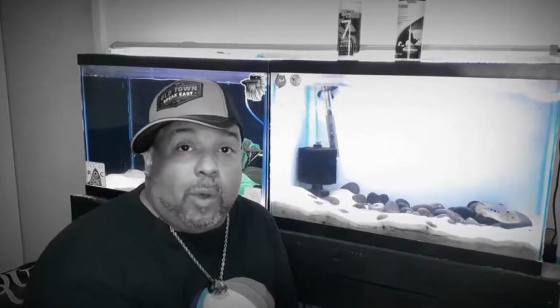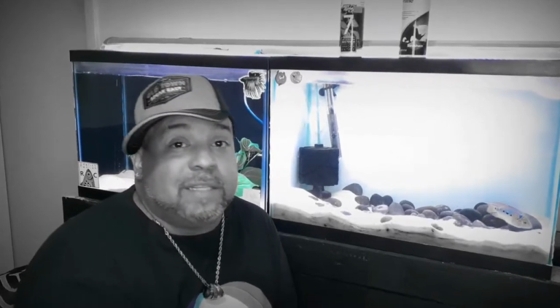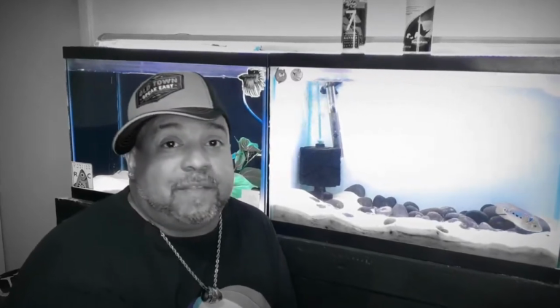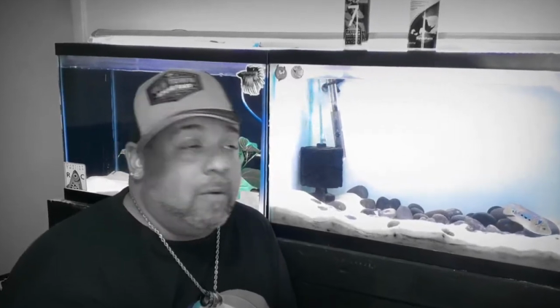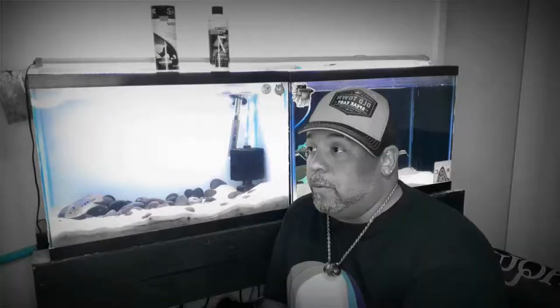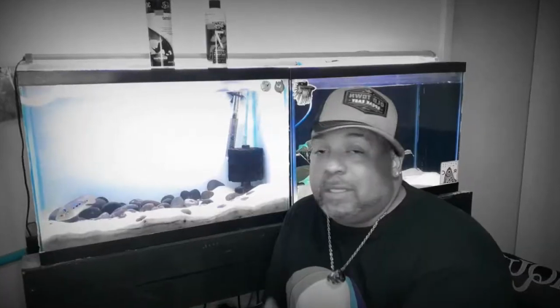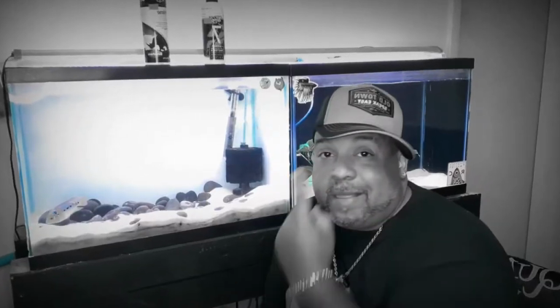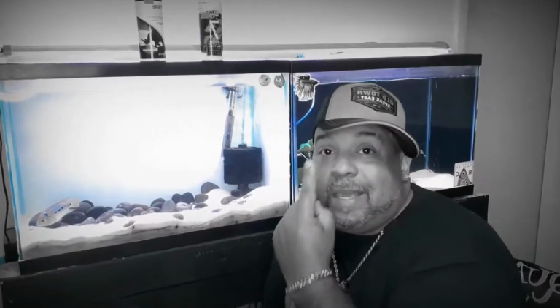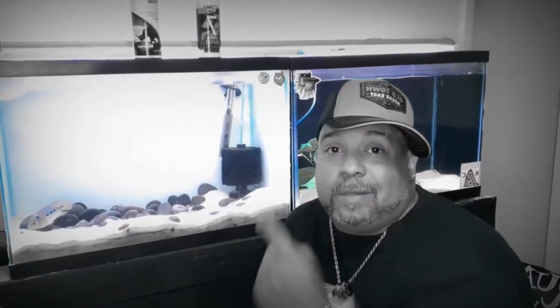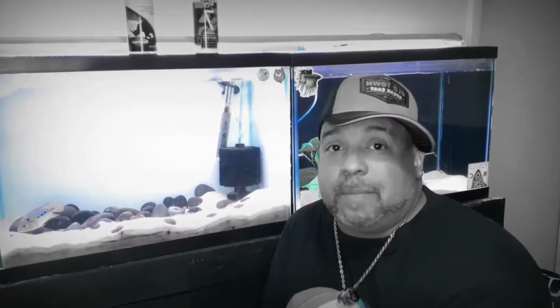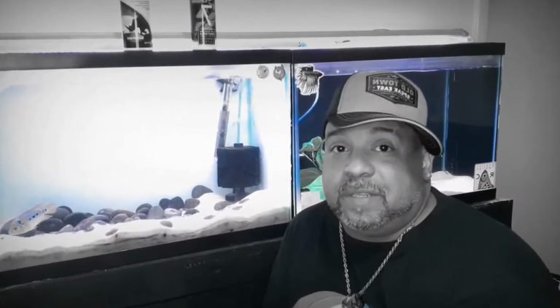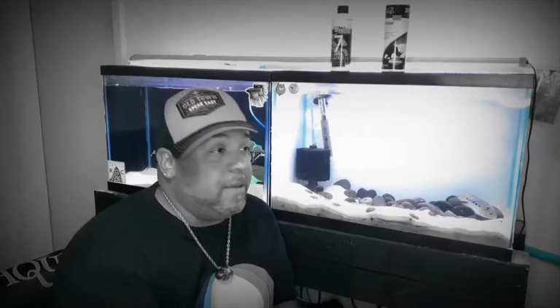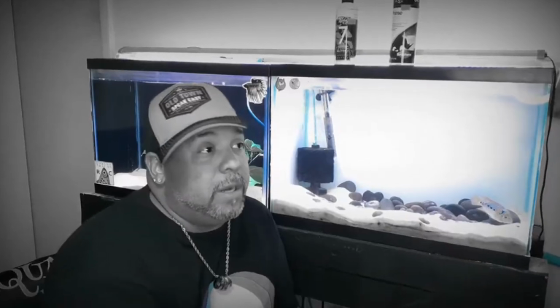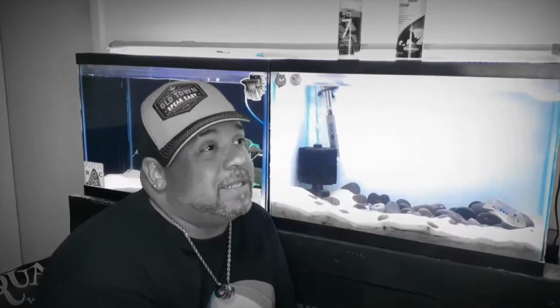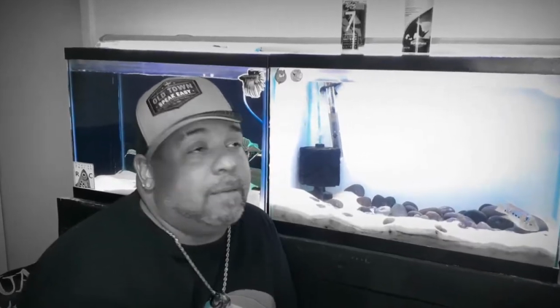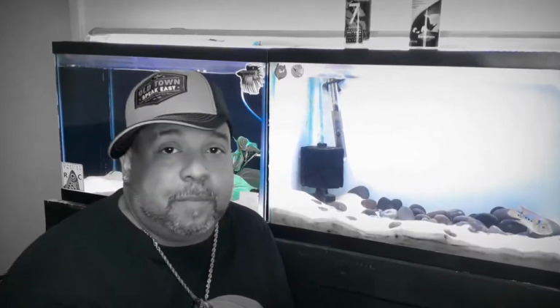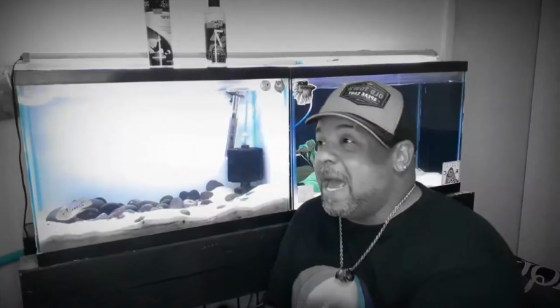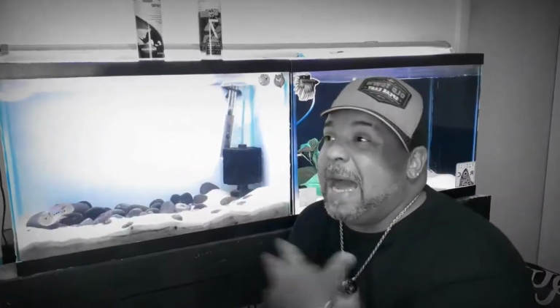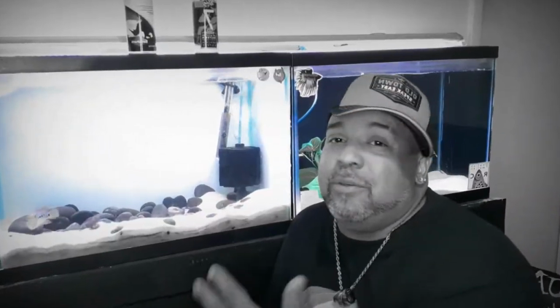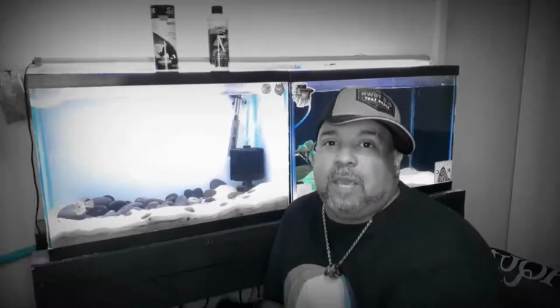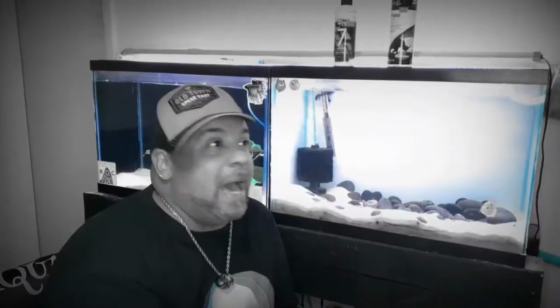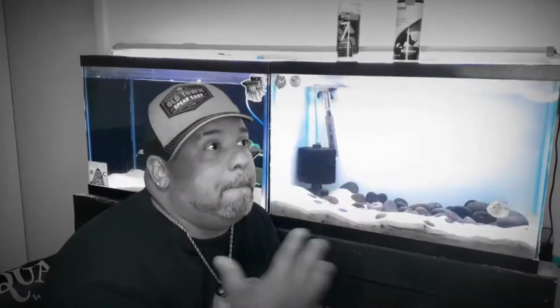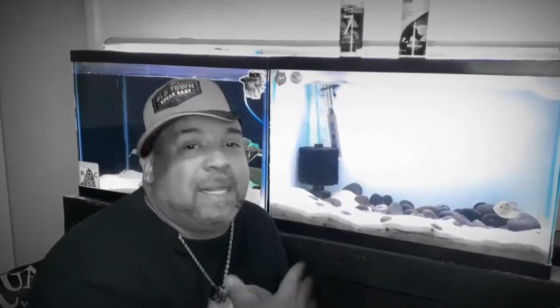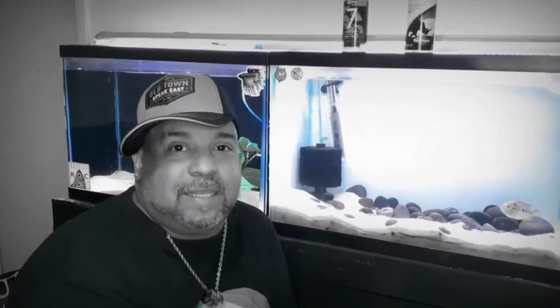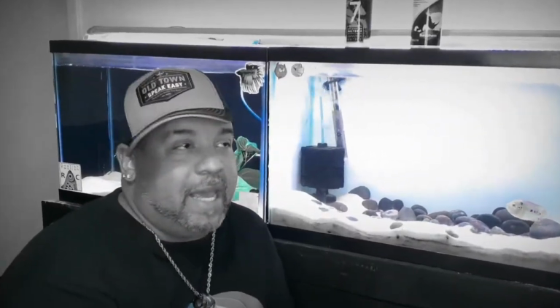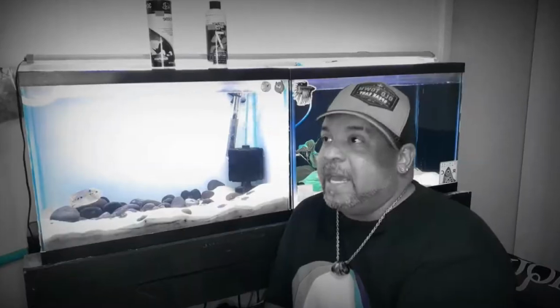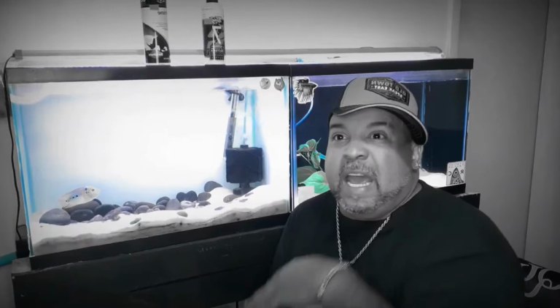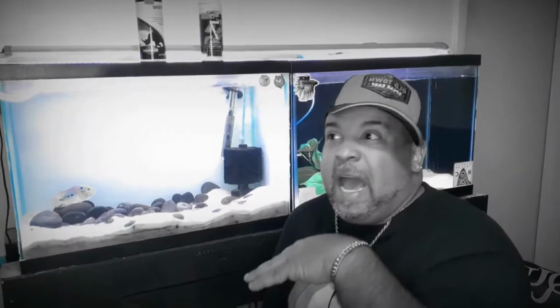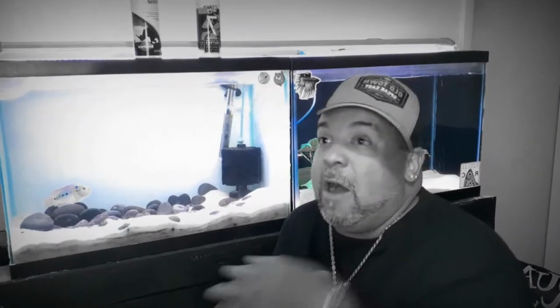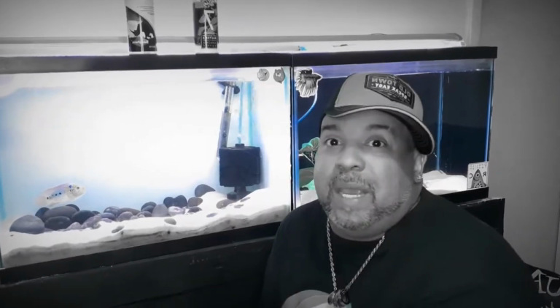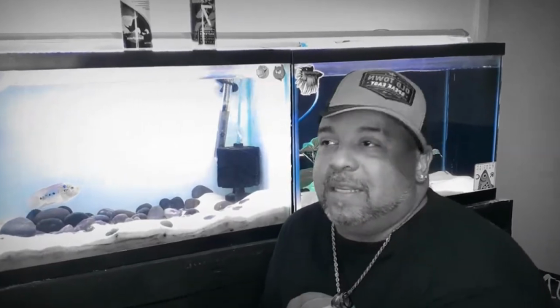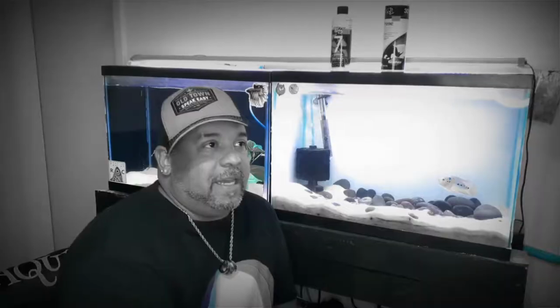What is a flower horn? What's that thing on the top of his head? Where does it come from? How do you keep it? How big does it get? How mean is it?